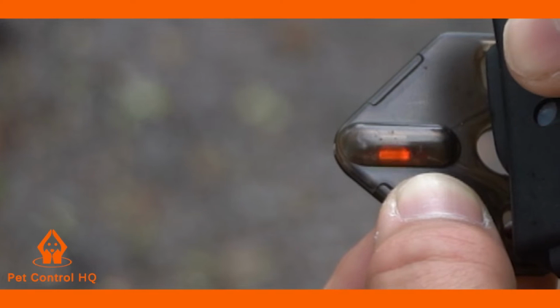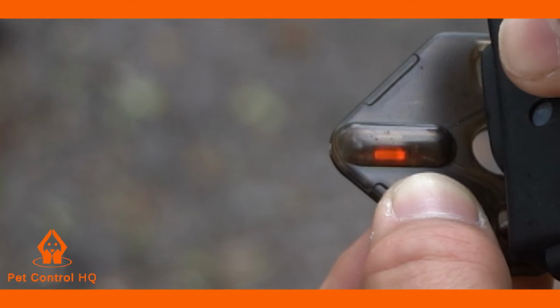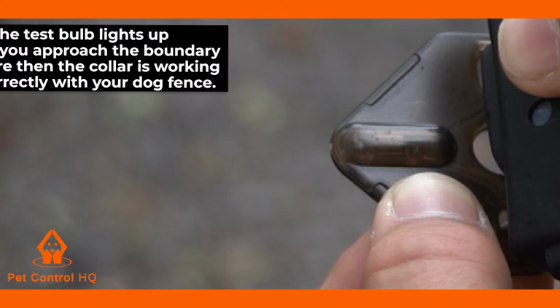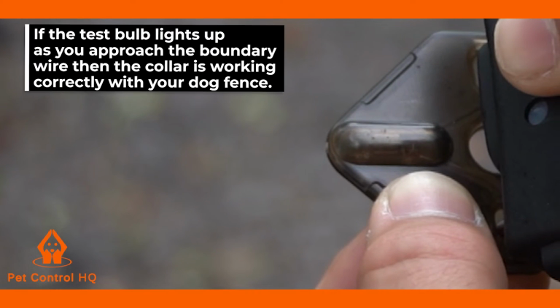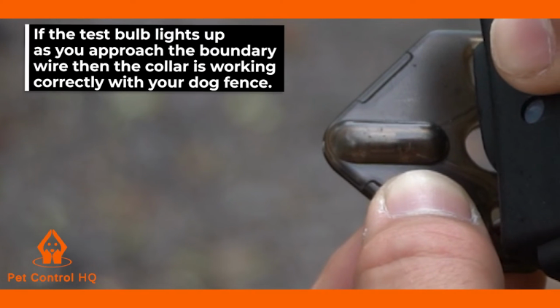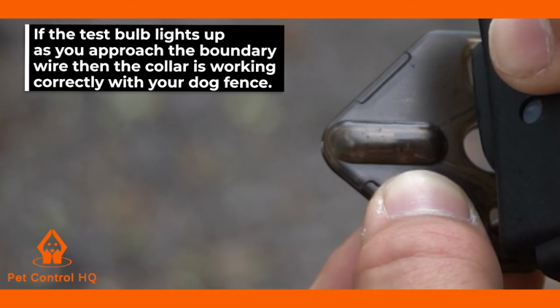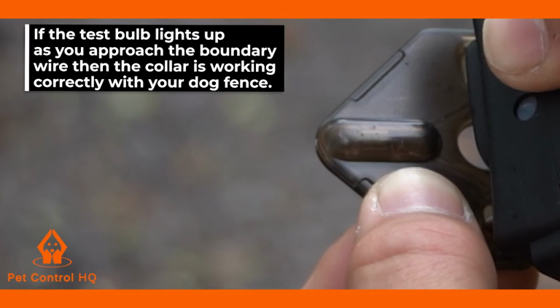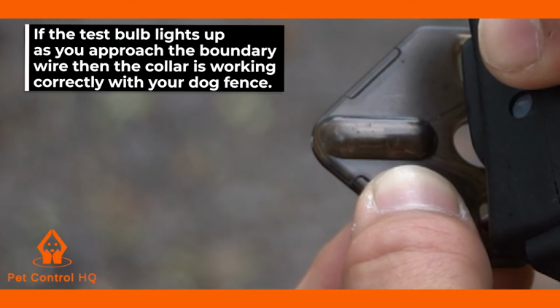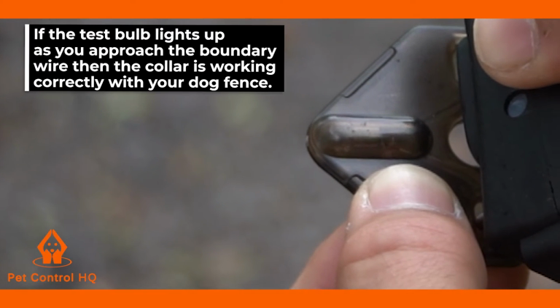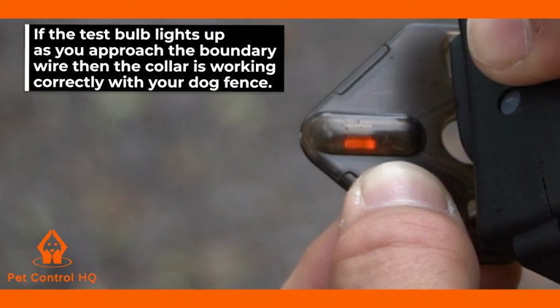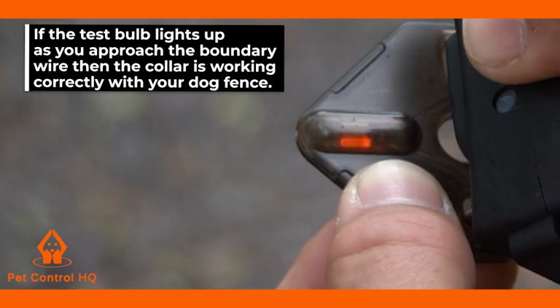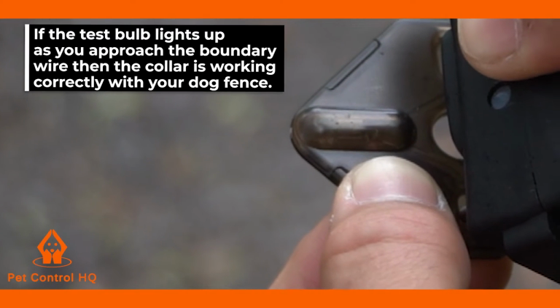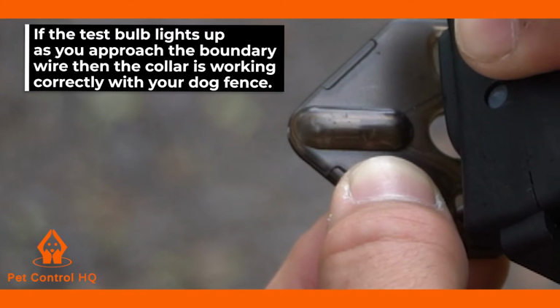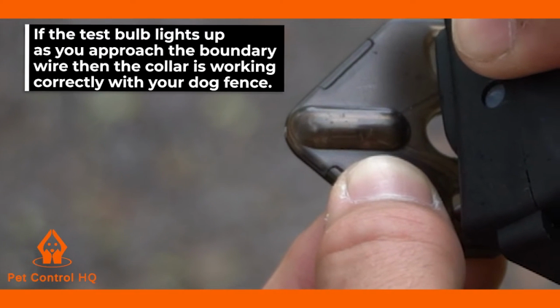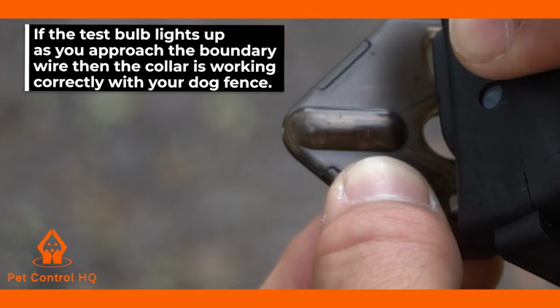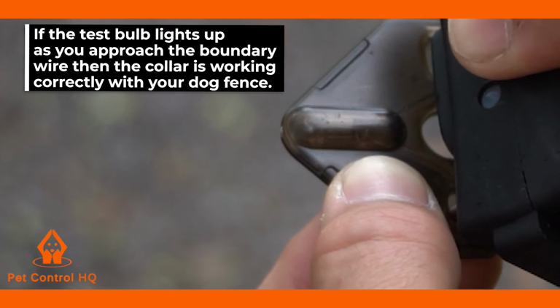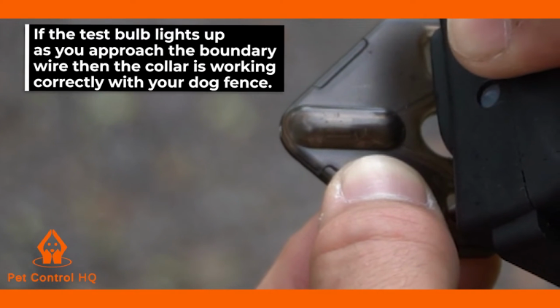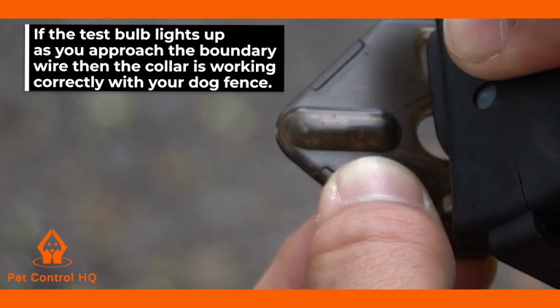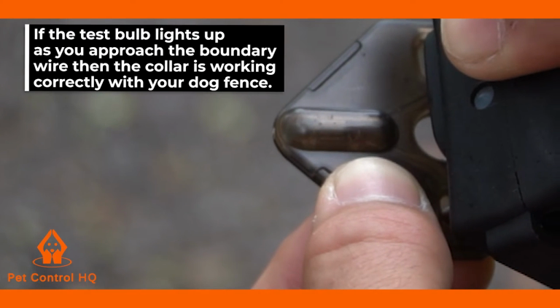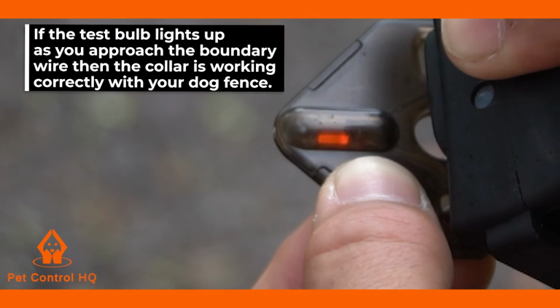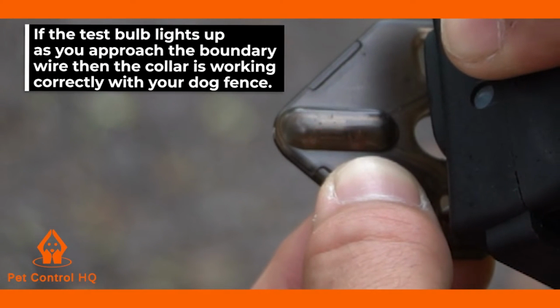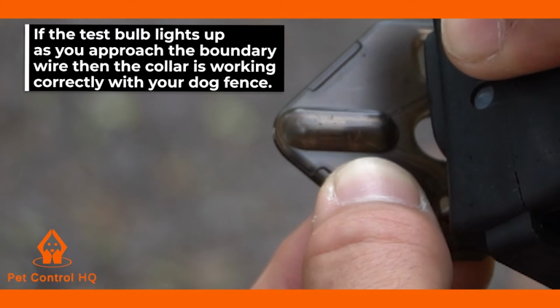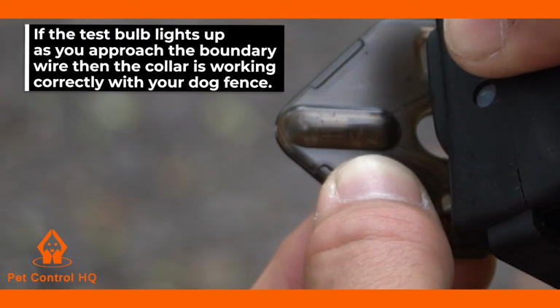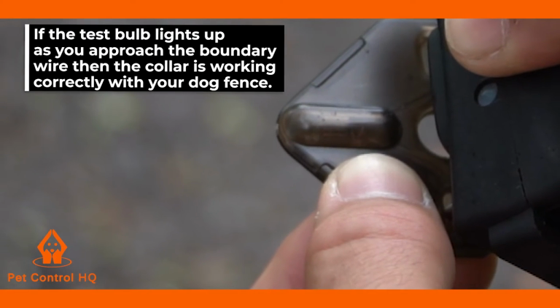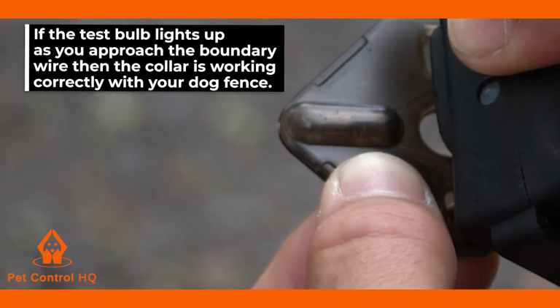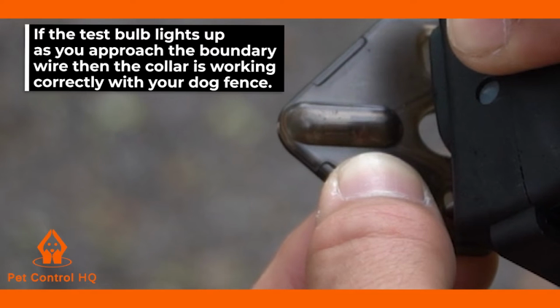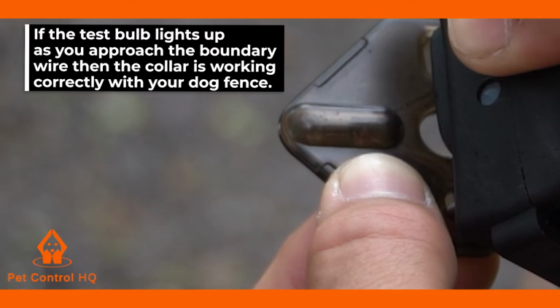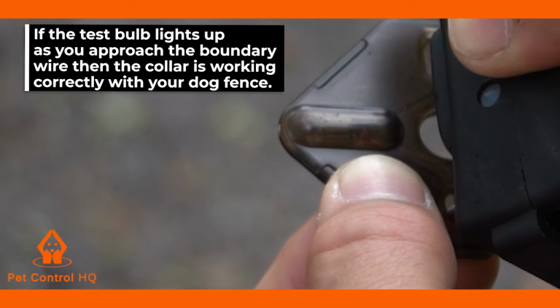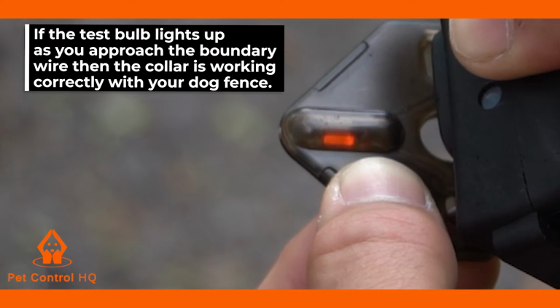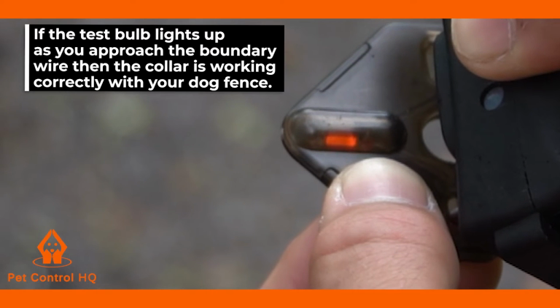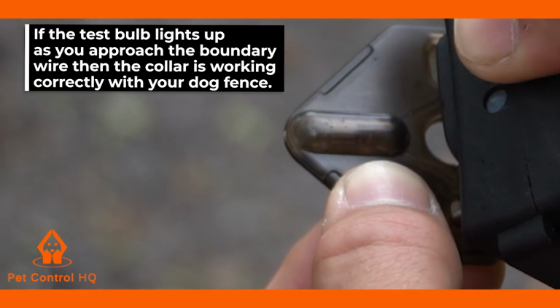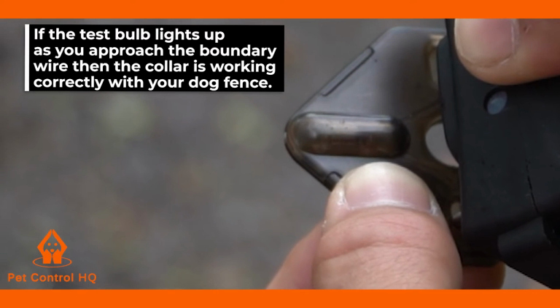If the test bulb lights up as you approach the boundary wire, then the collar is working correctly with your dog fence.